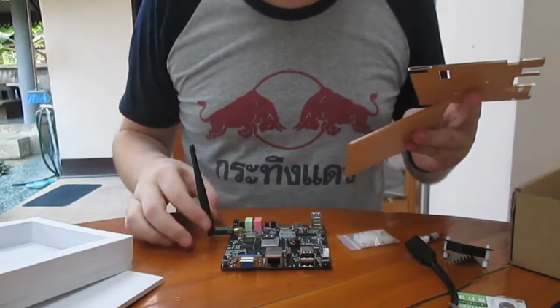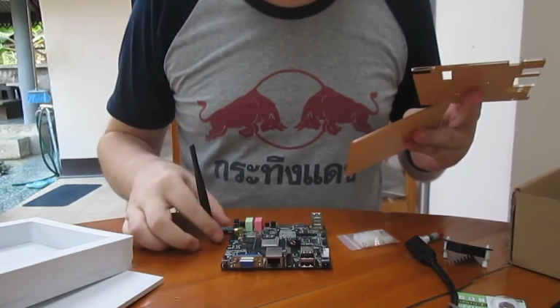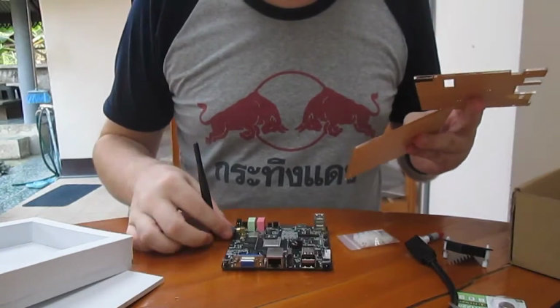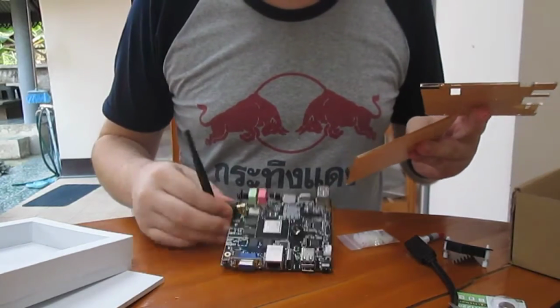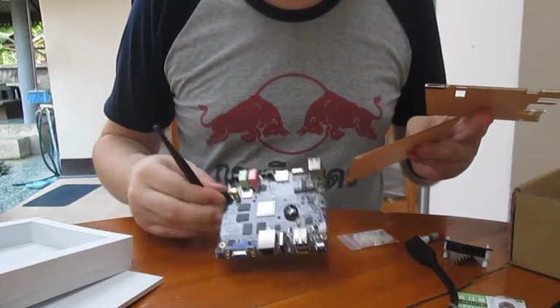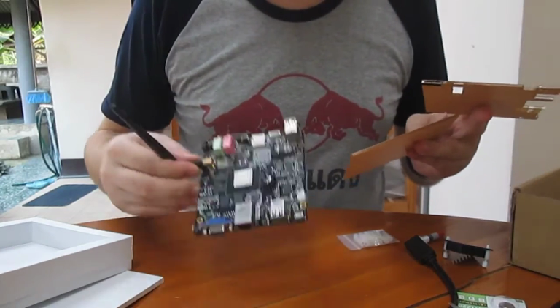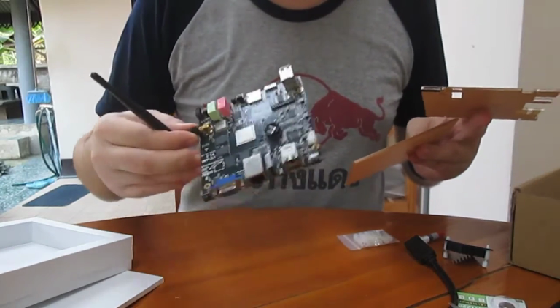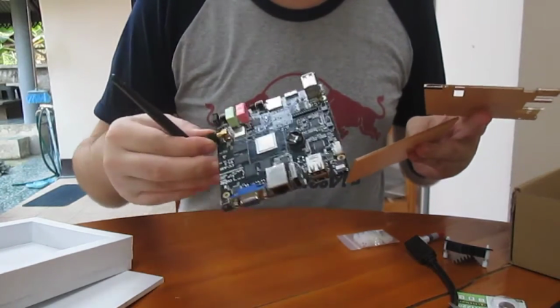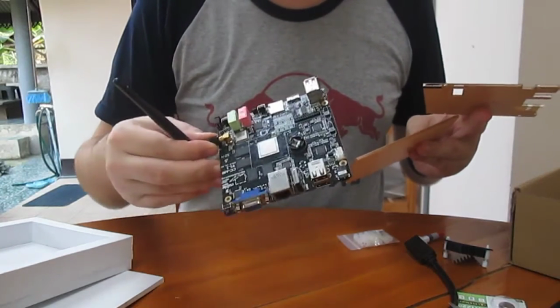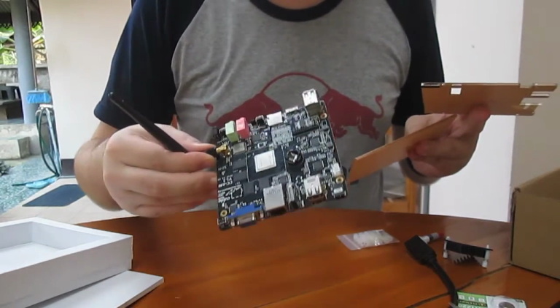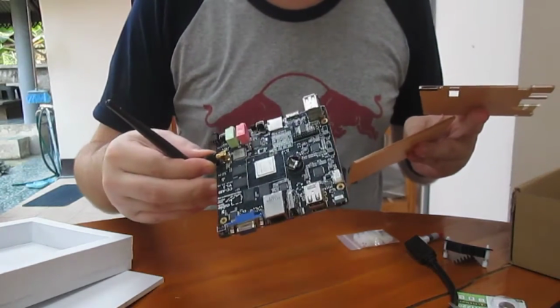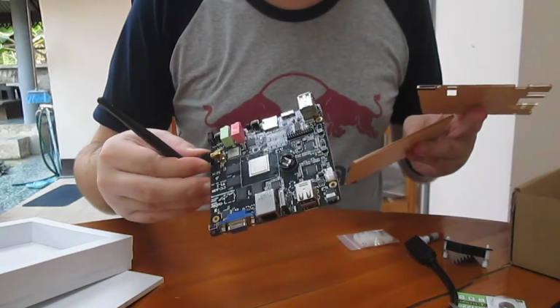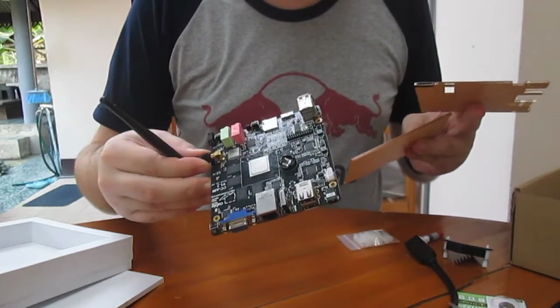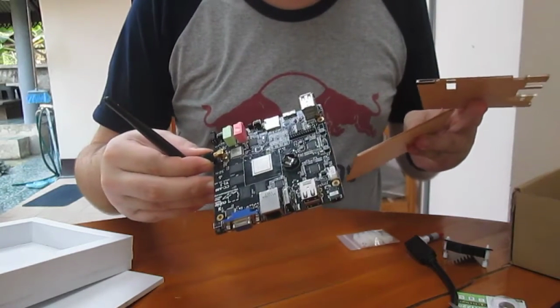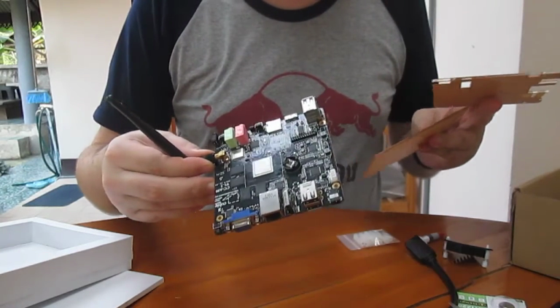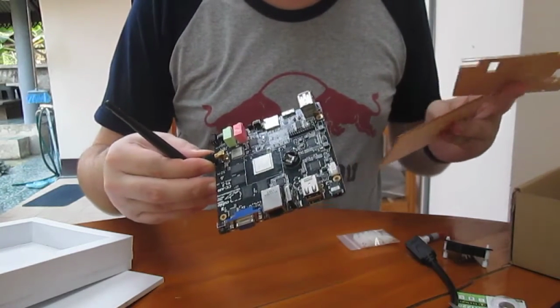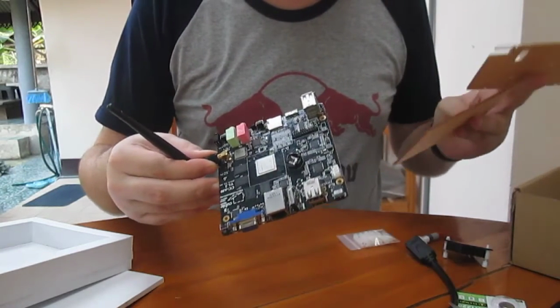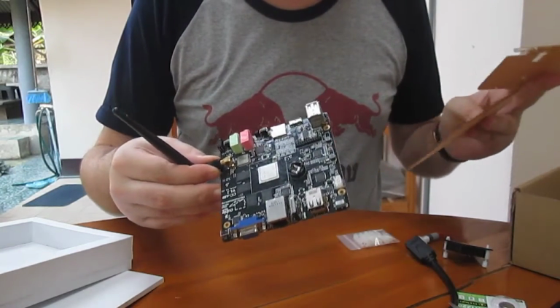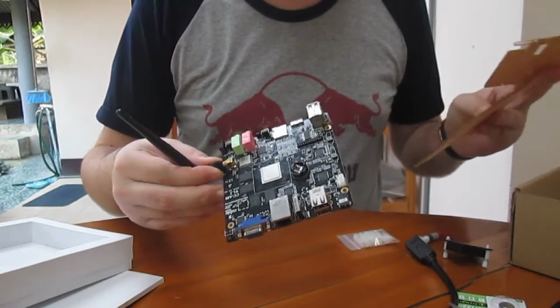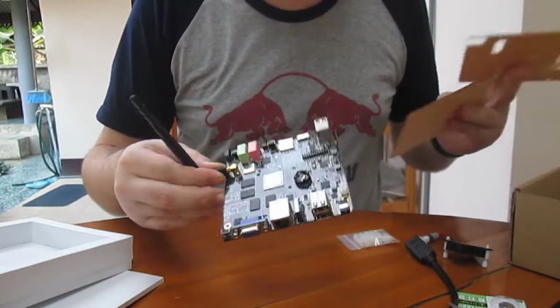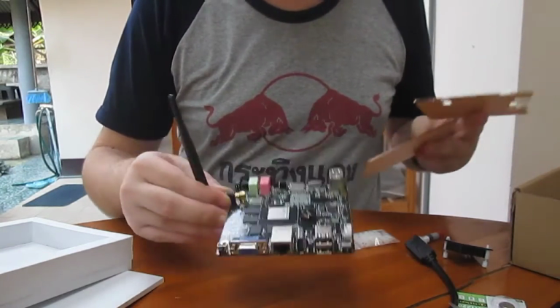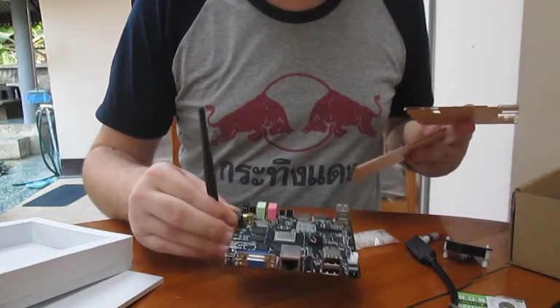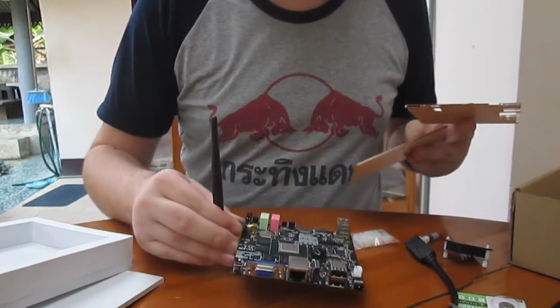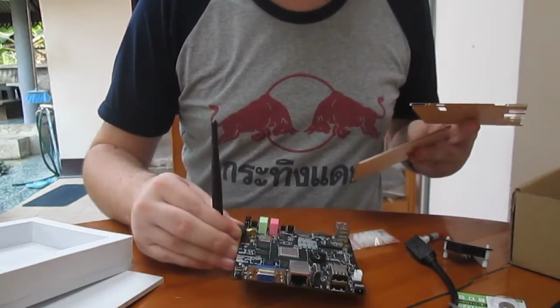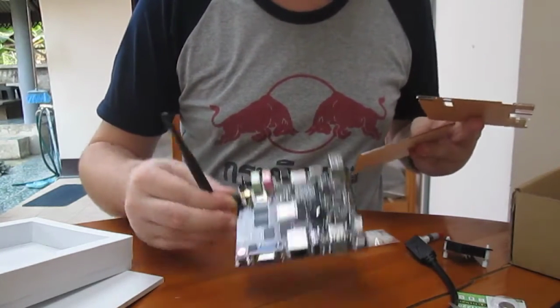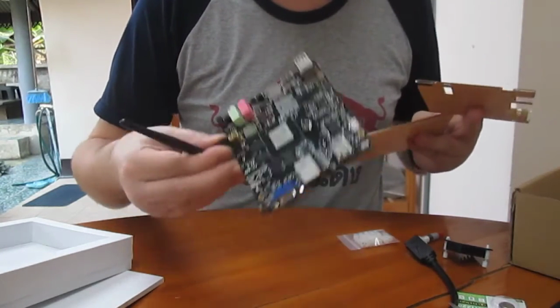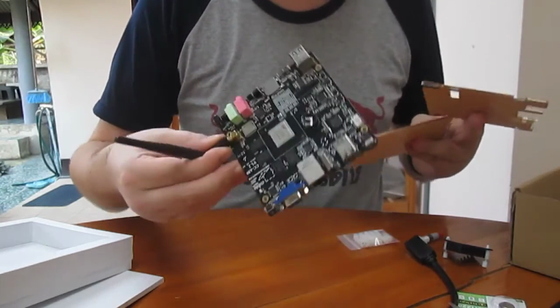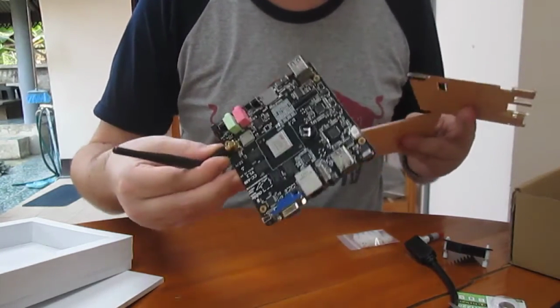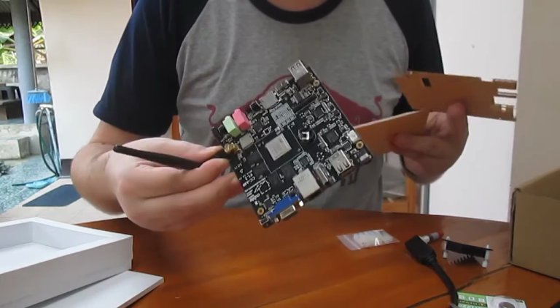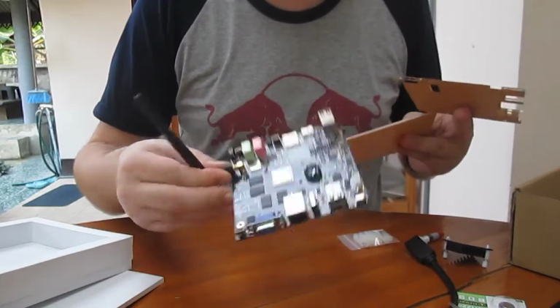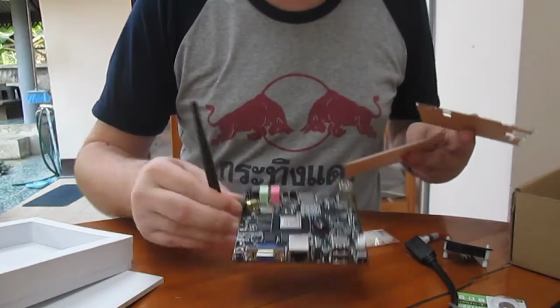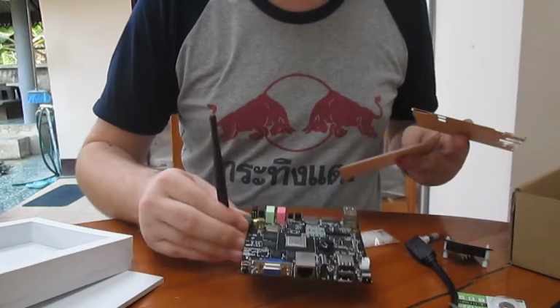So I'm going to check it out and I'll show you how to assemble everything.